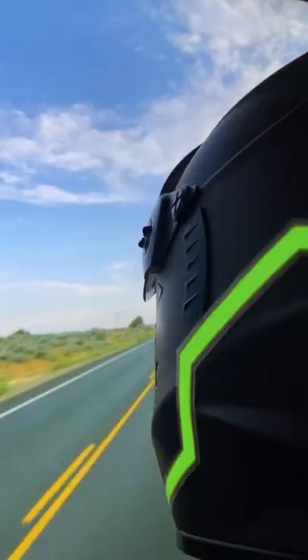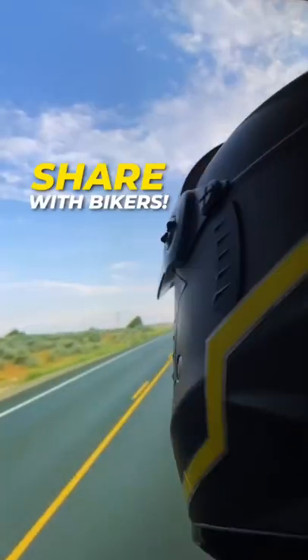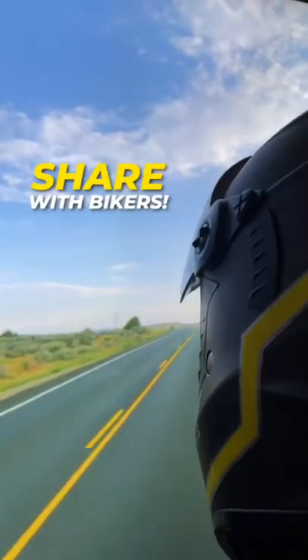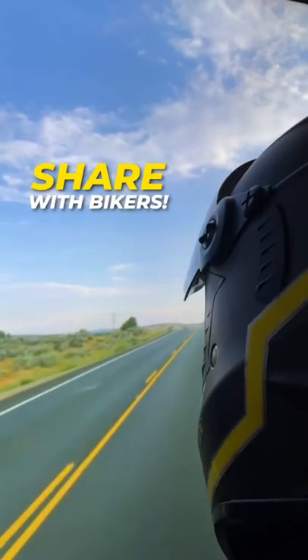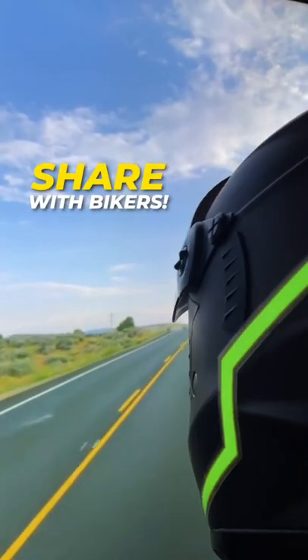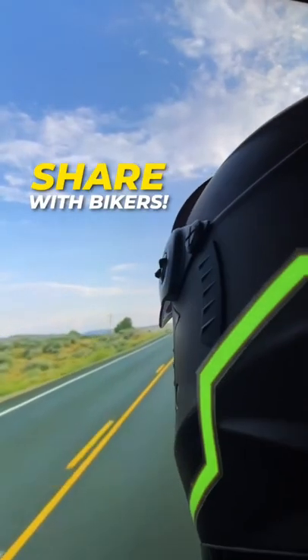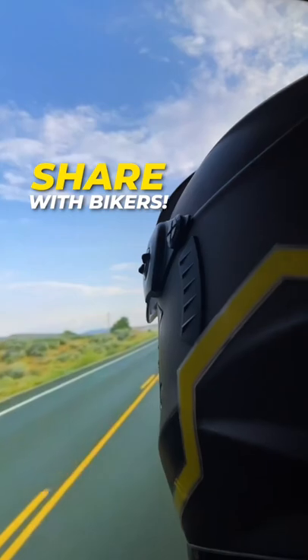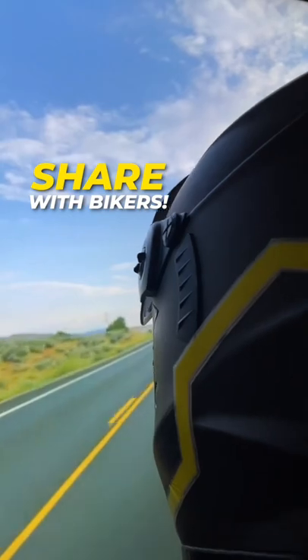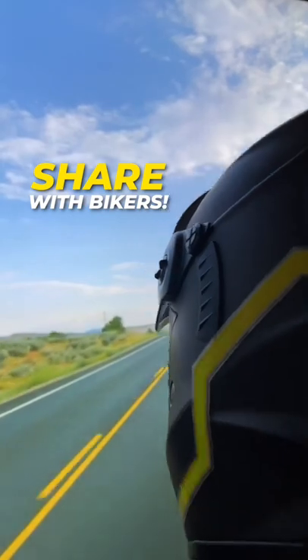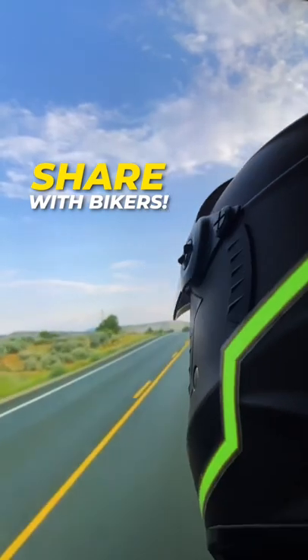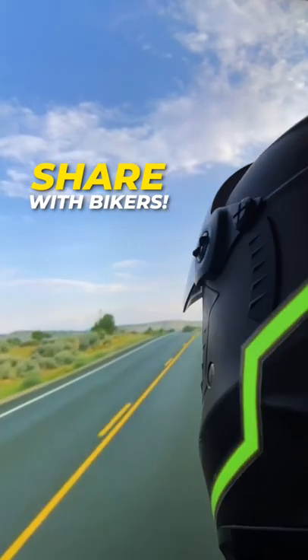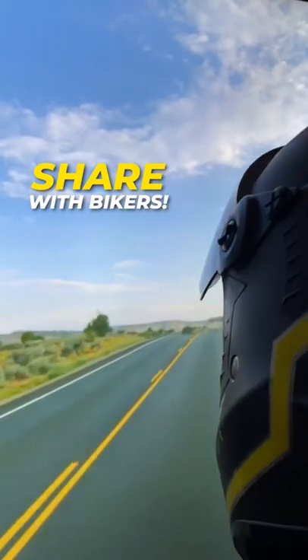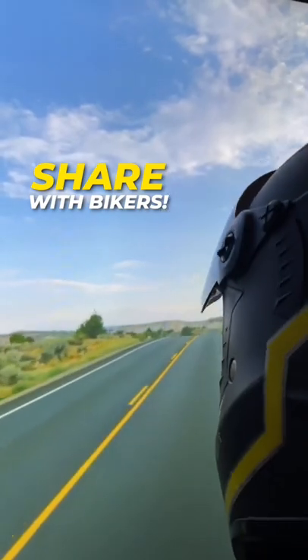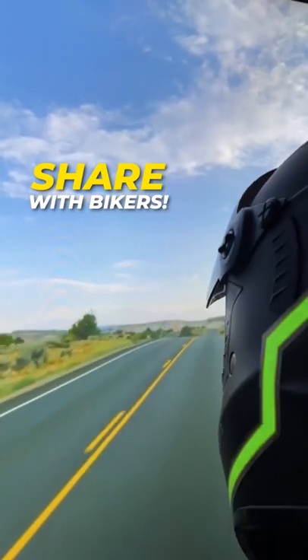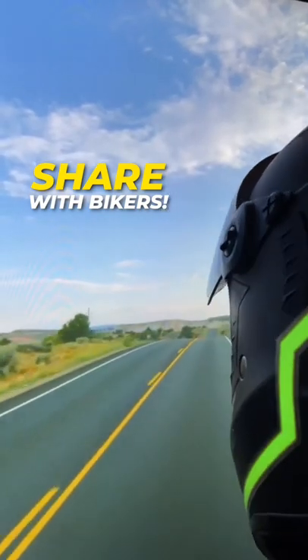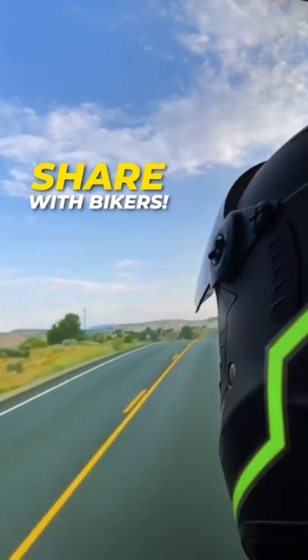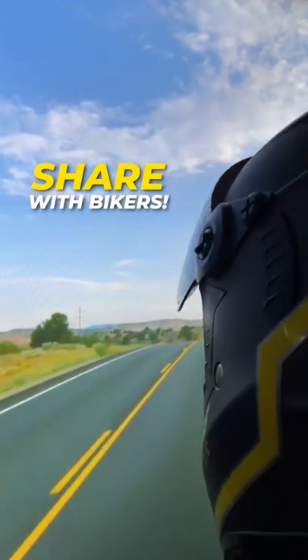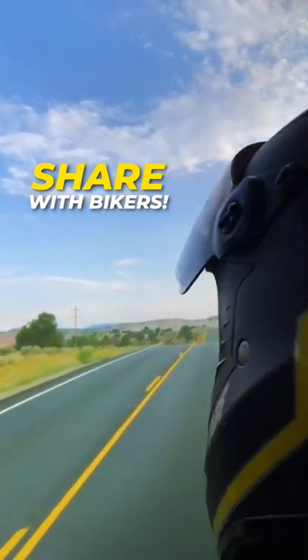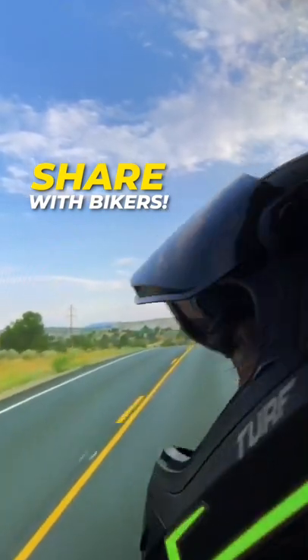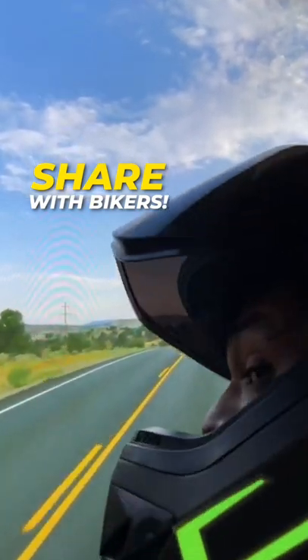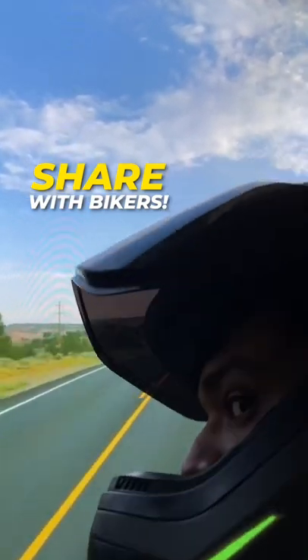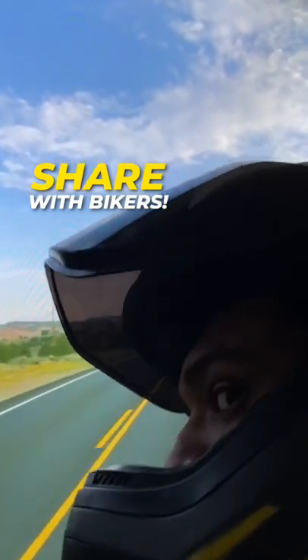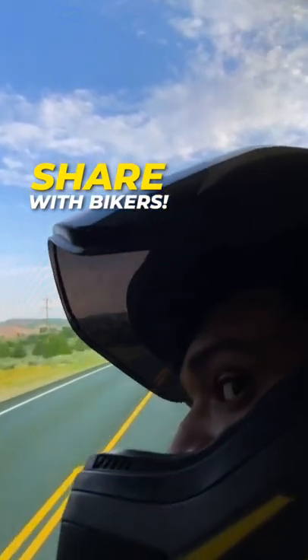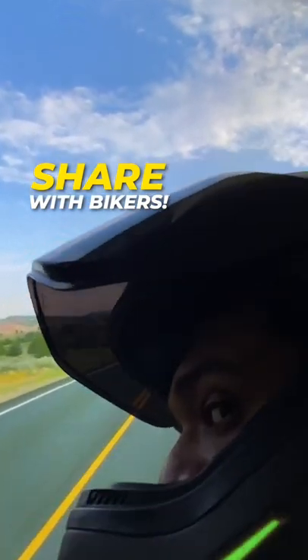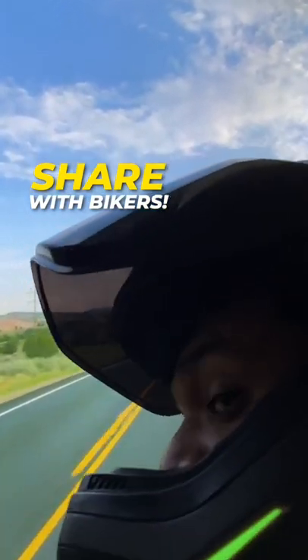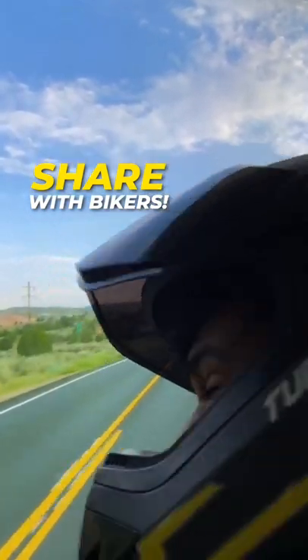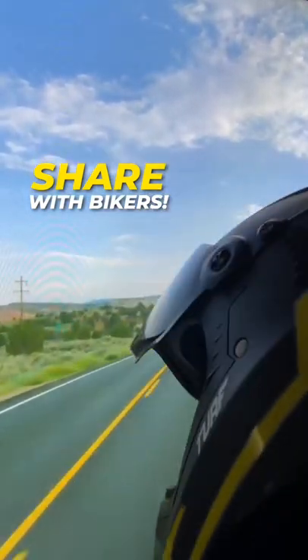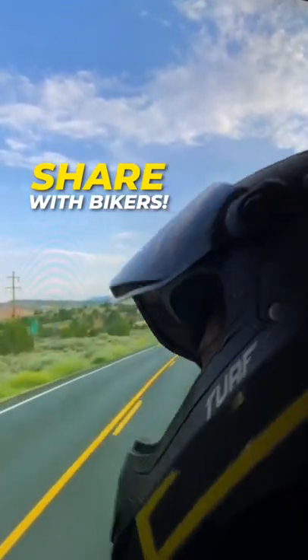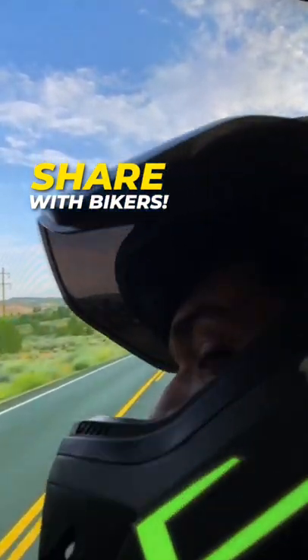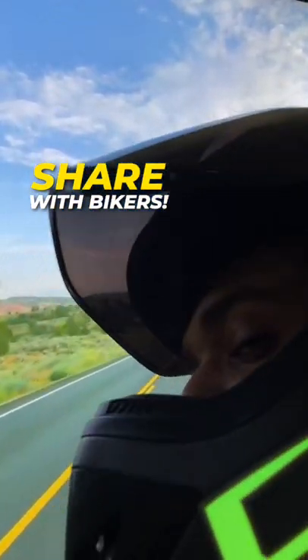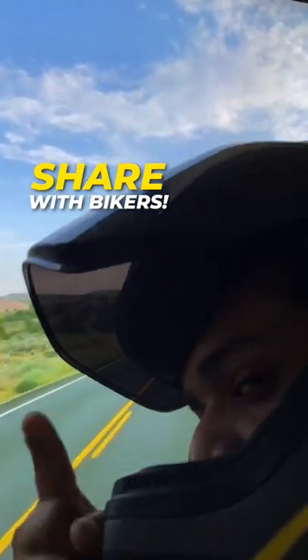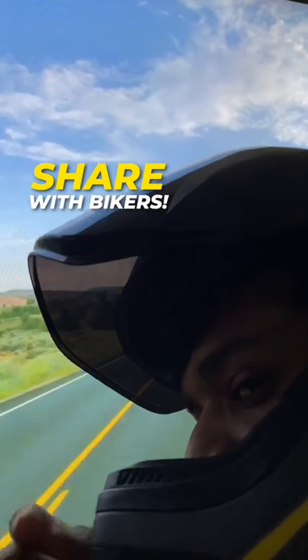If you're a rider or if you have a rider friend, this is the thing to buy. Looks absolutely crazy. Share this and see you tomorrow.